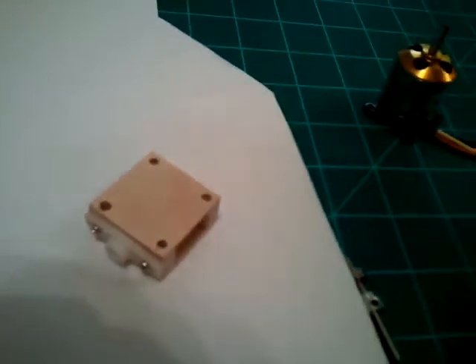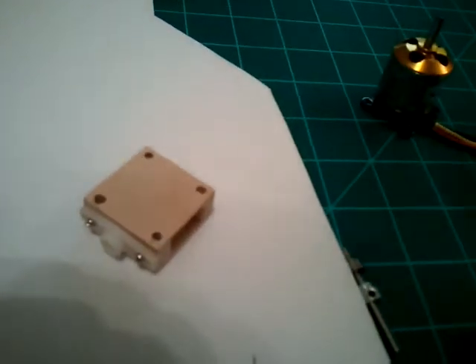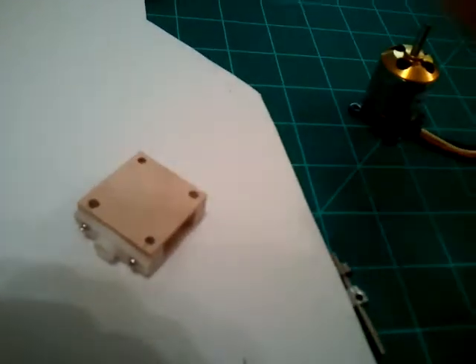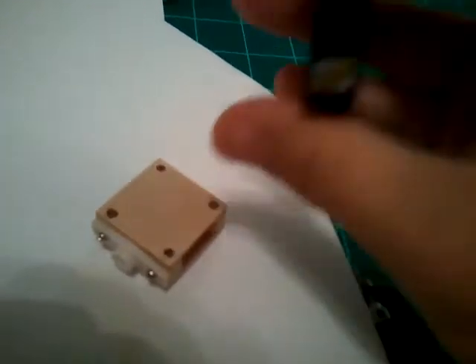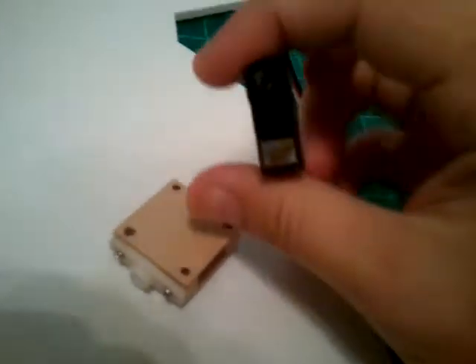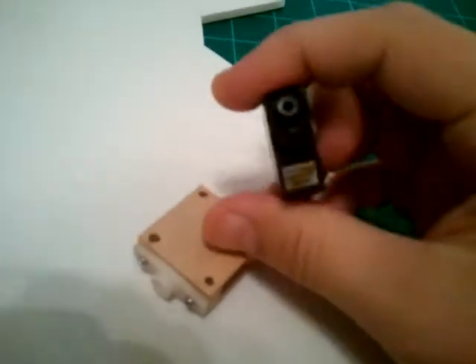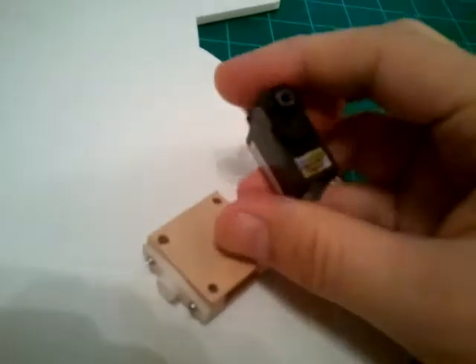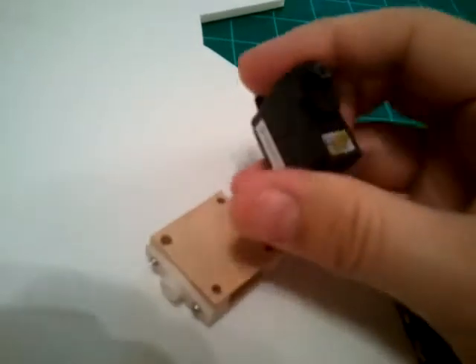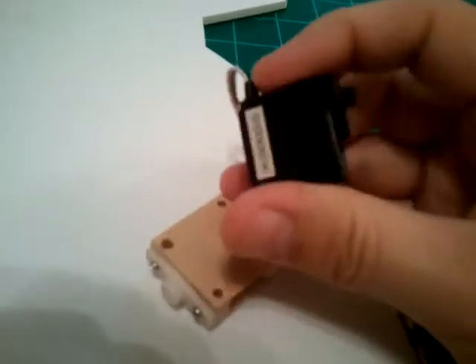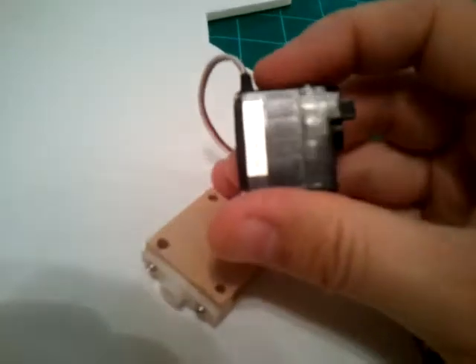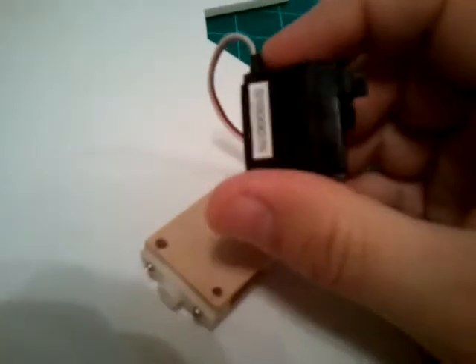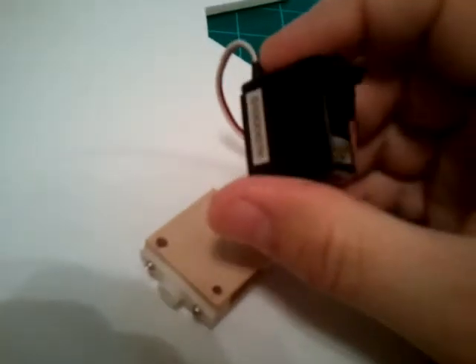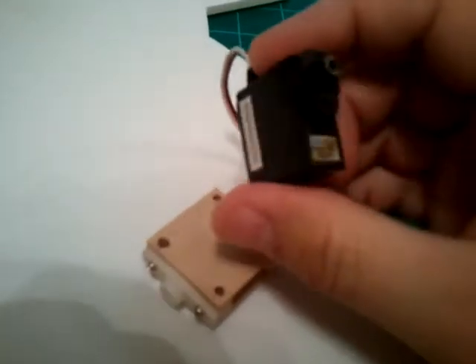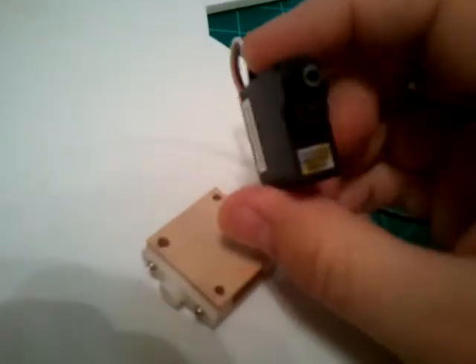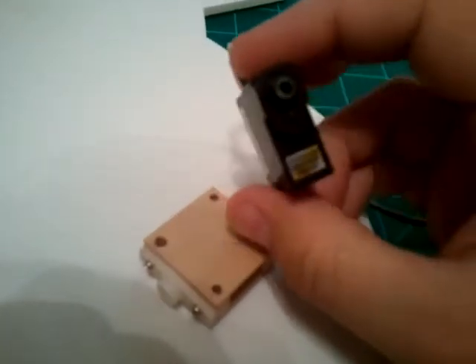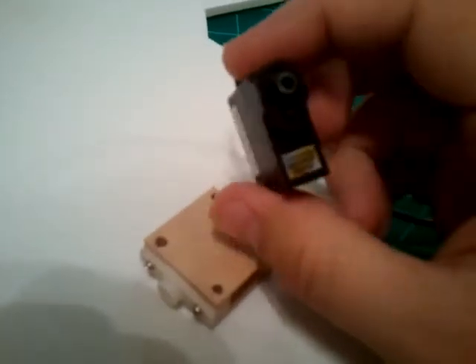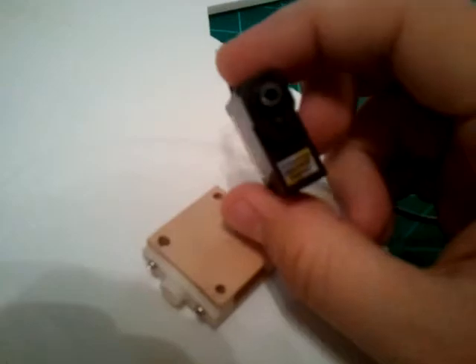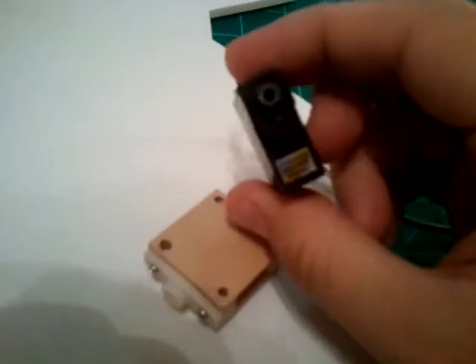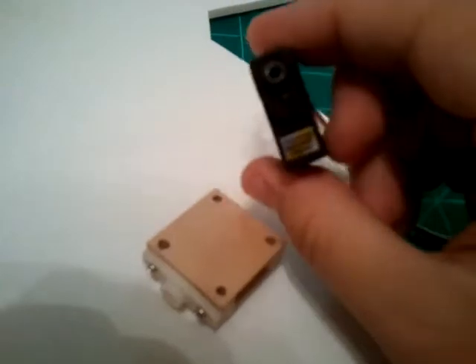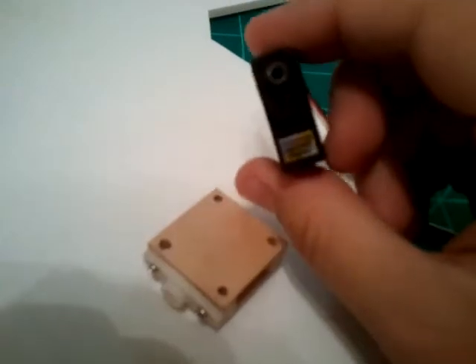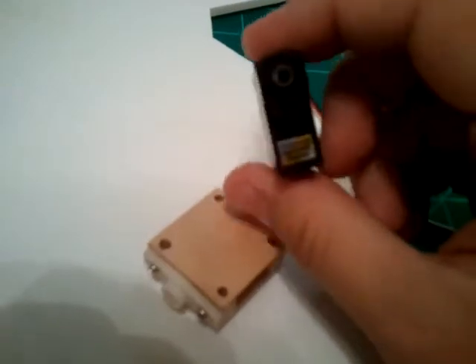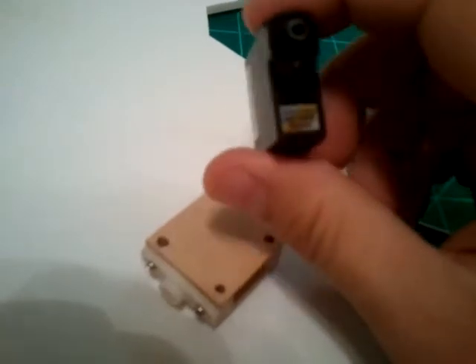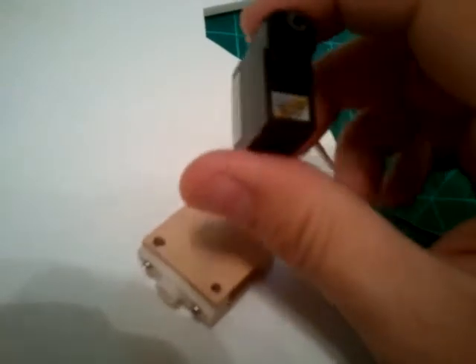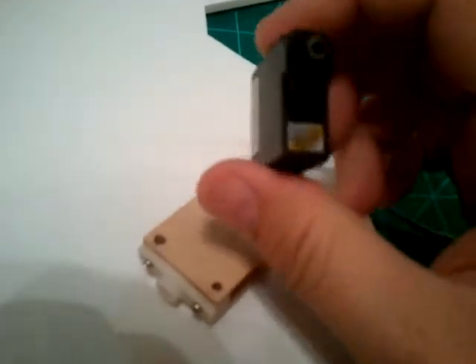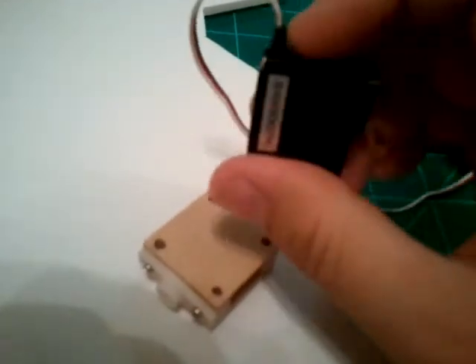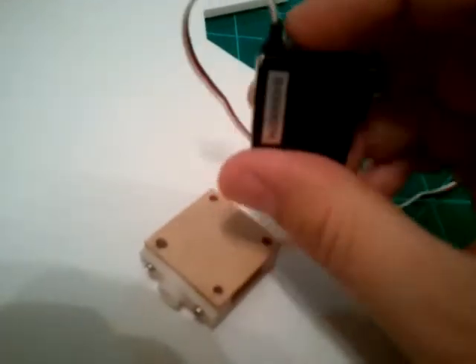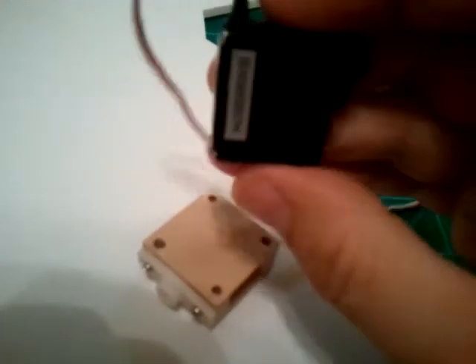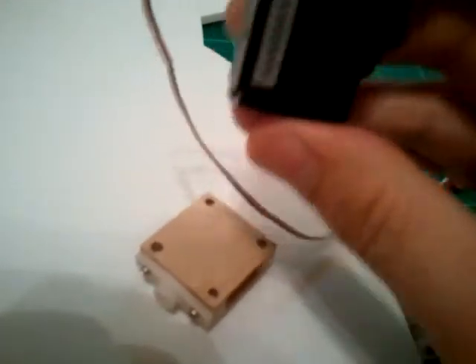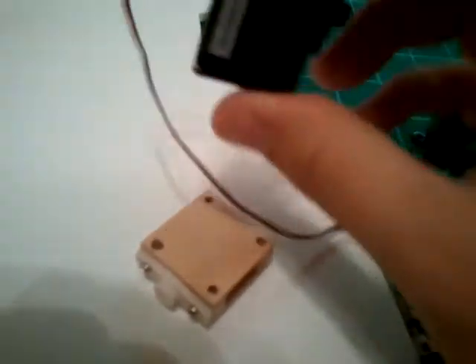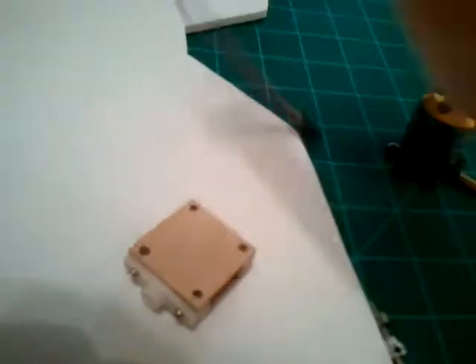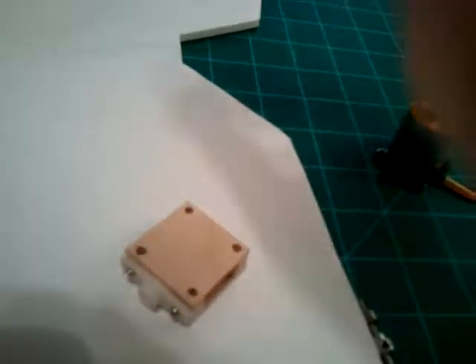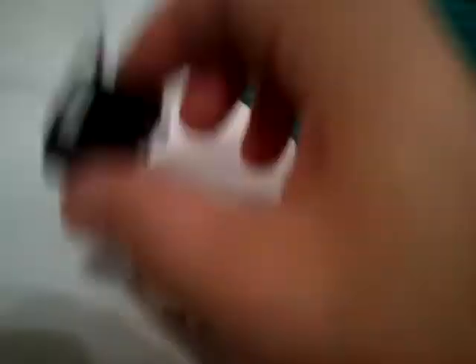The servo I'm using is a Hyperion Atlas DS12 HCP. It's a helicopter servo.